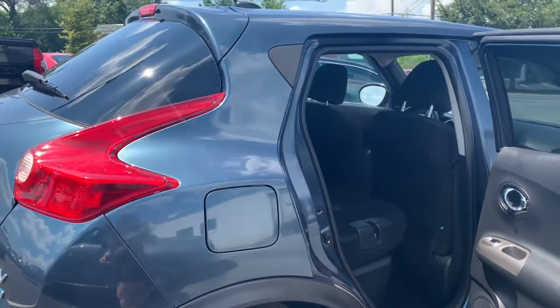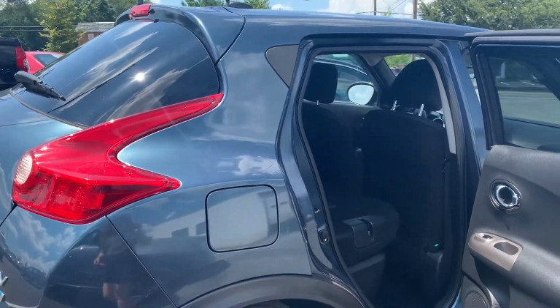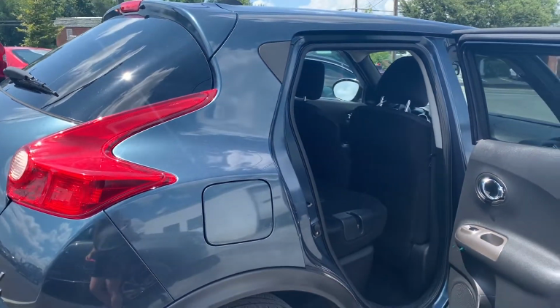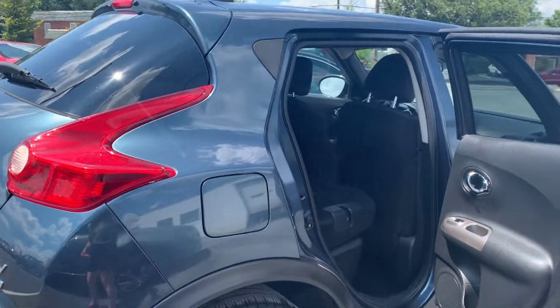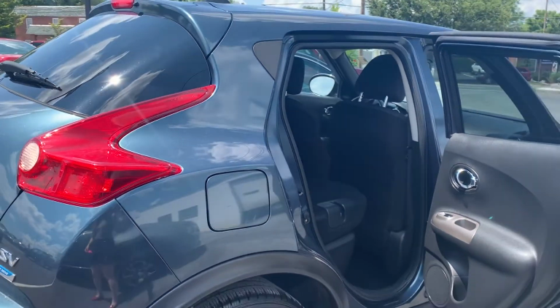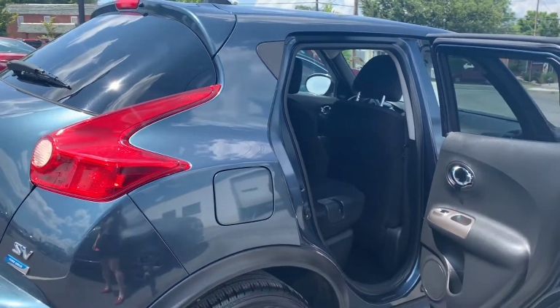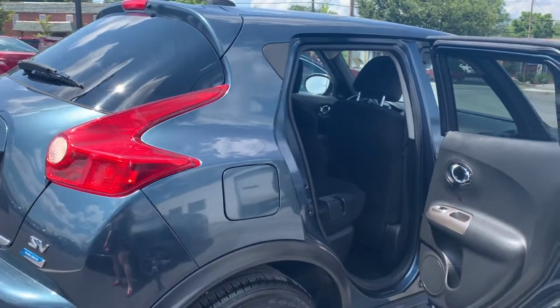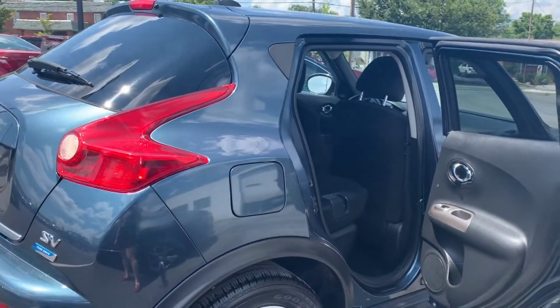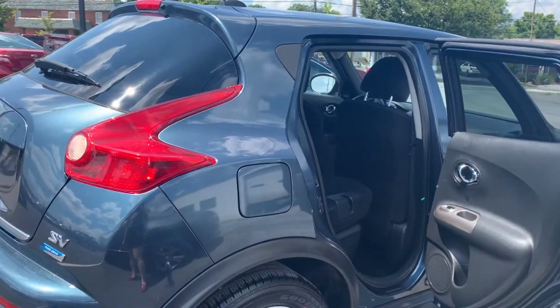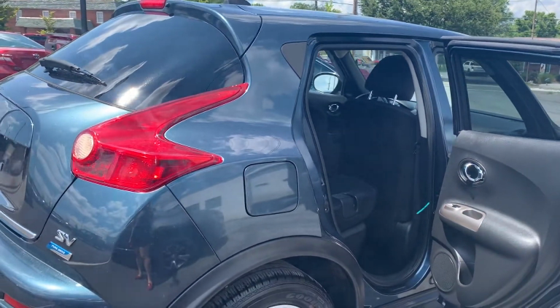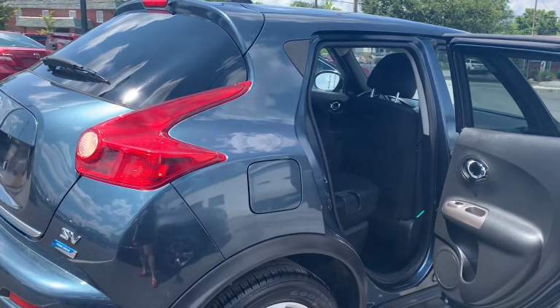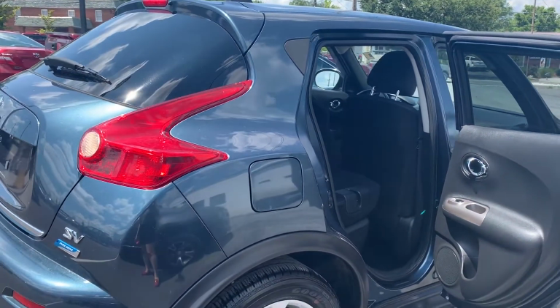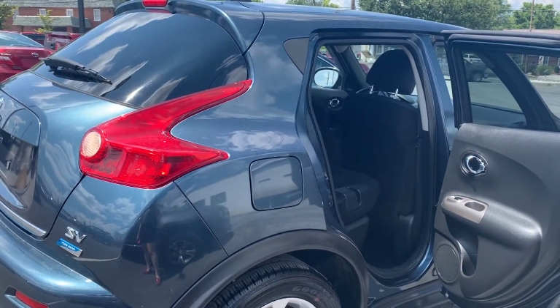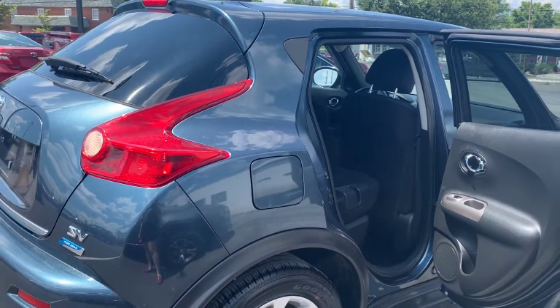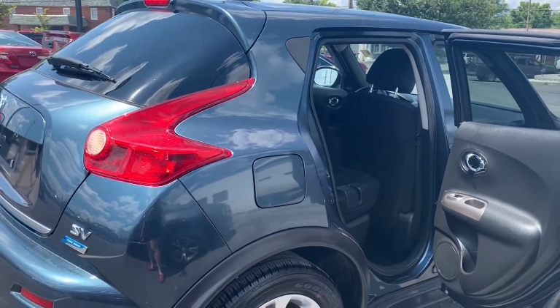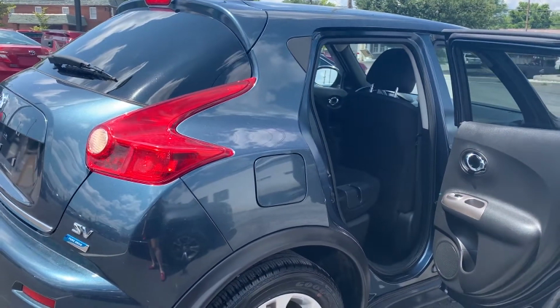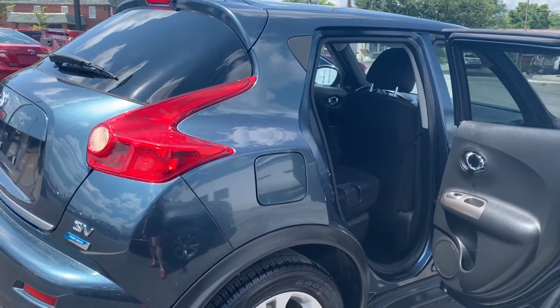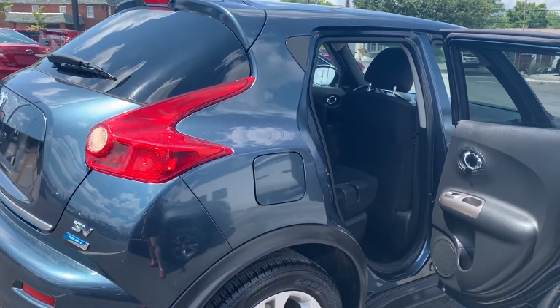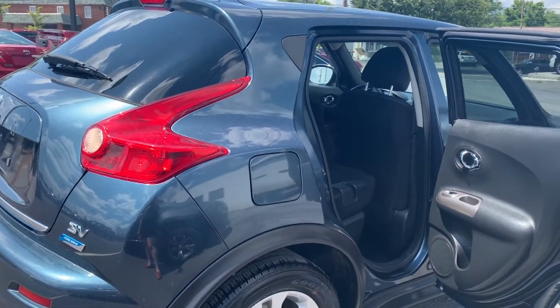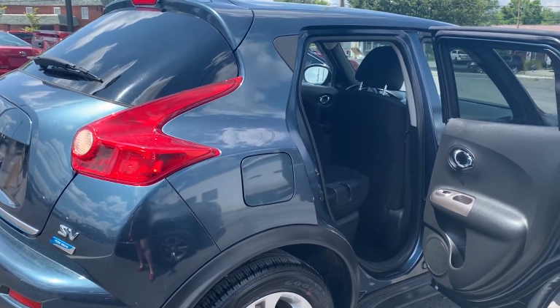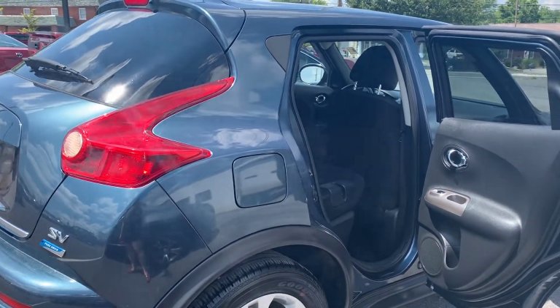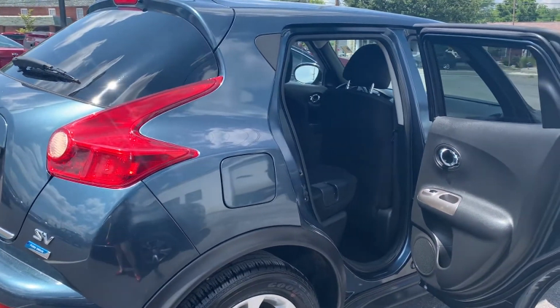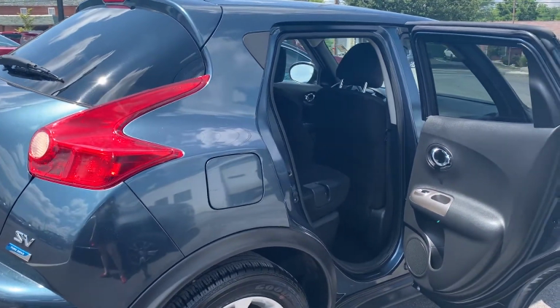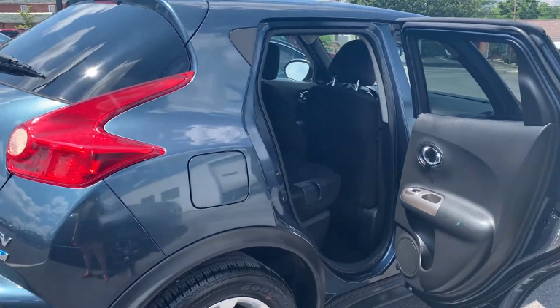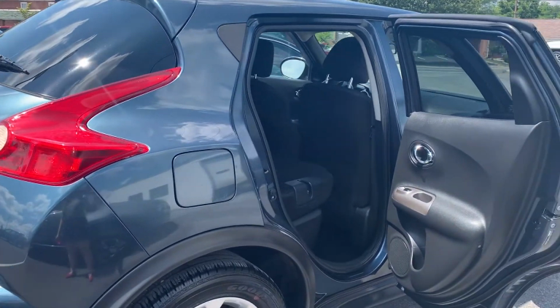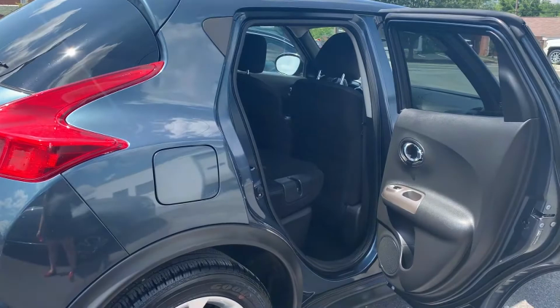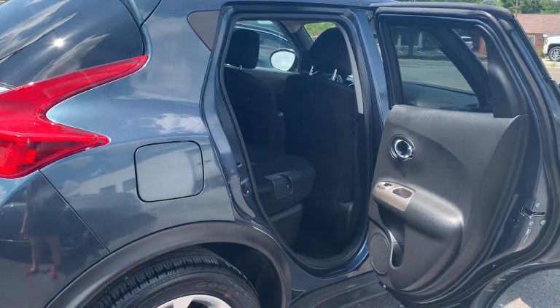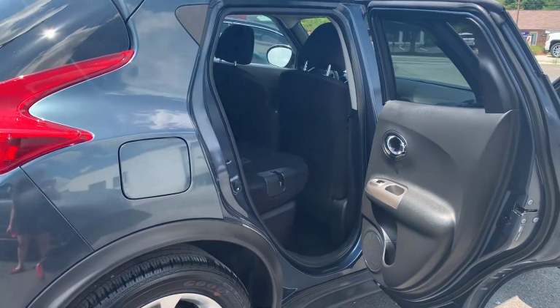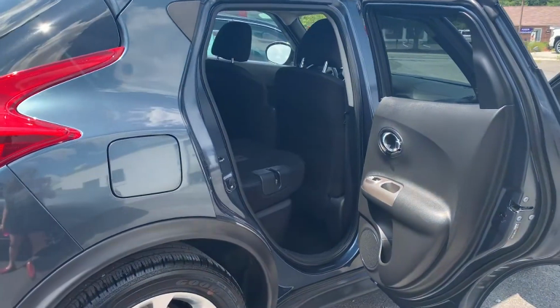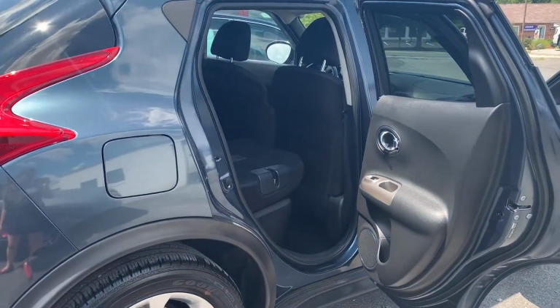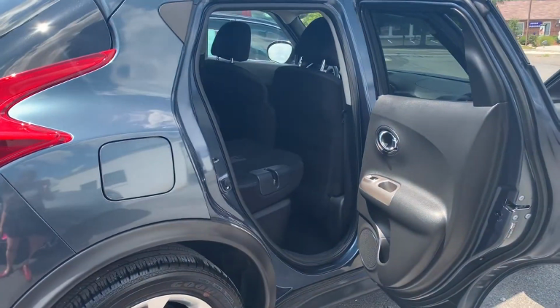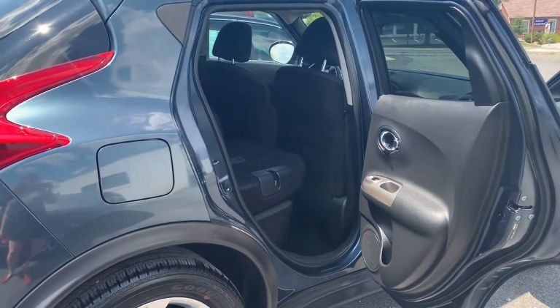Please come on down to Malloy Toyota here in Winchester, Virginia and make it Malloy. Thank you!